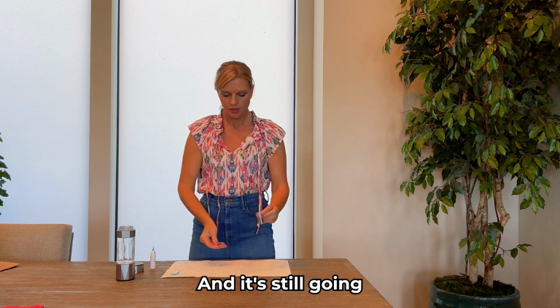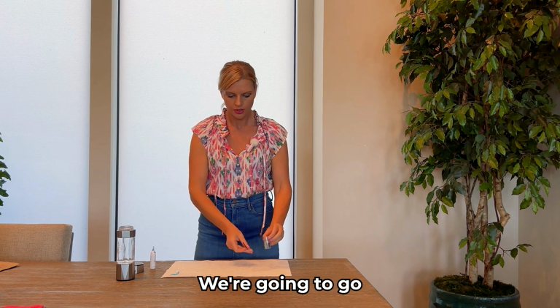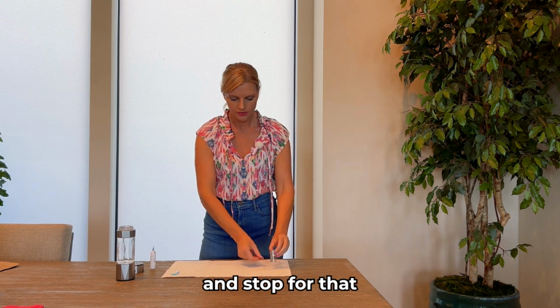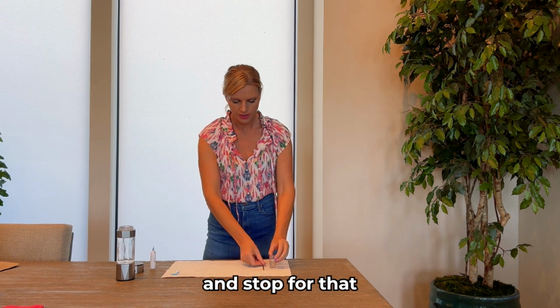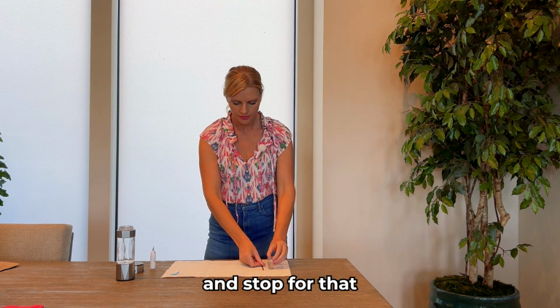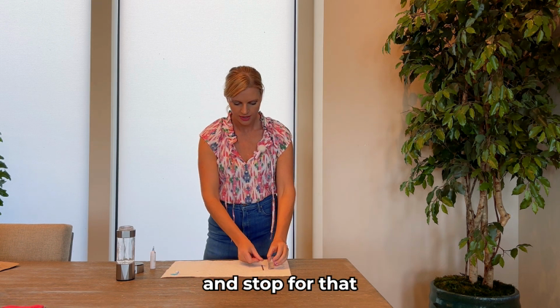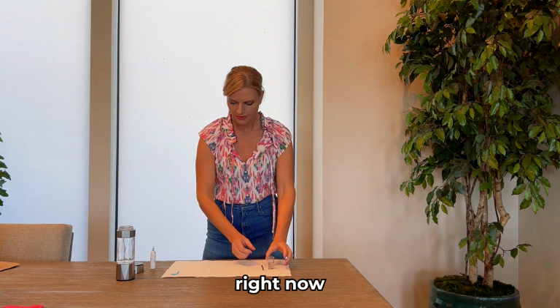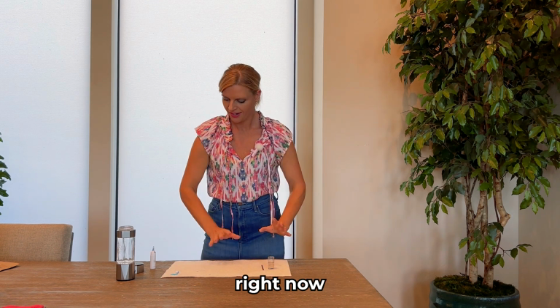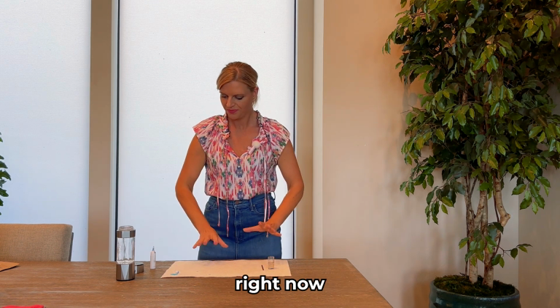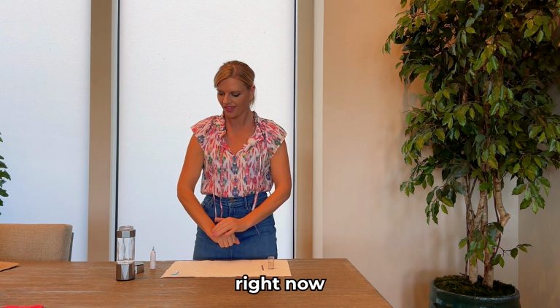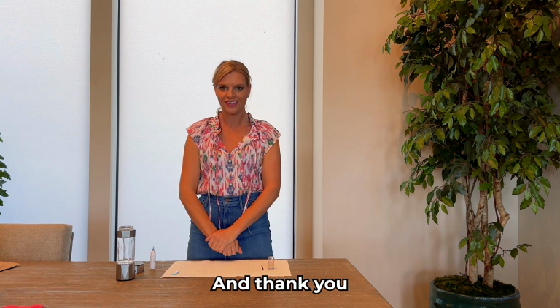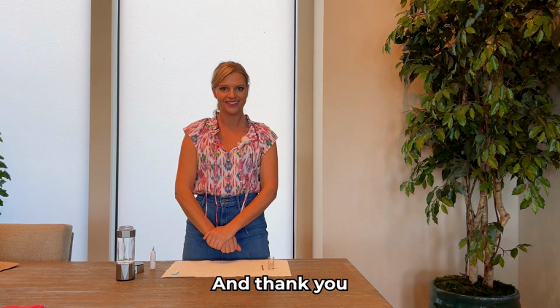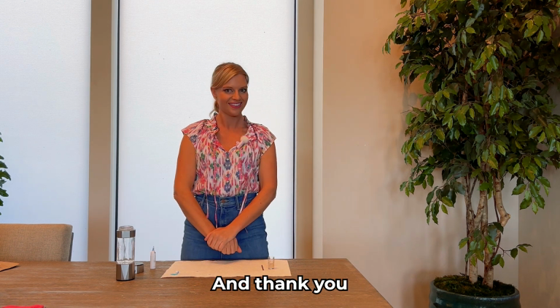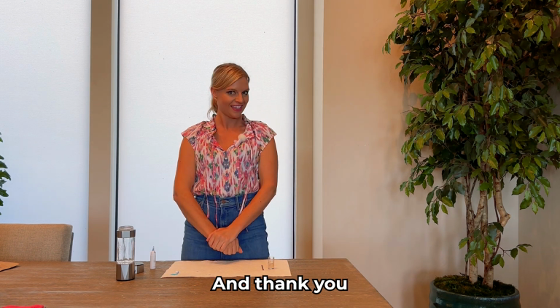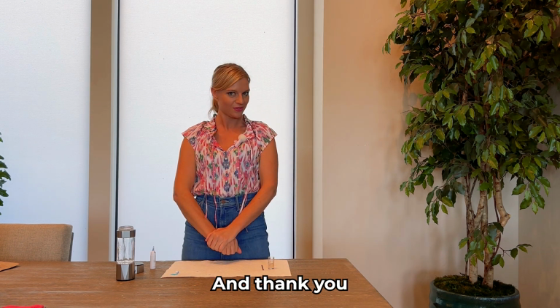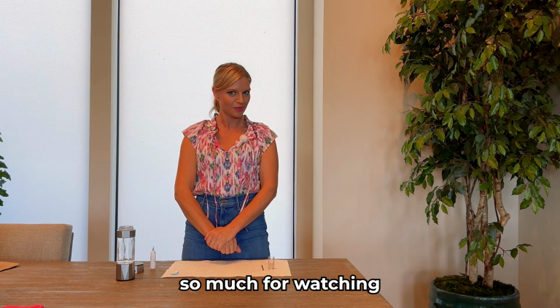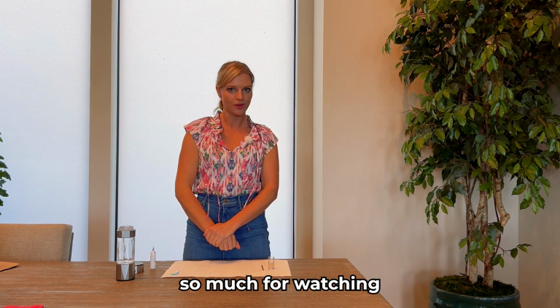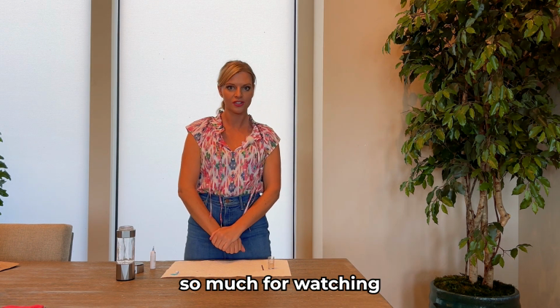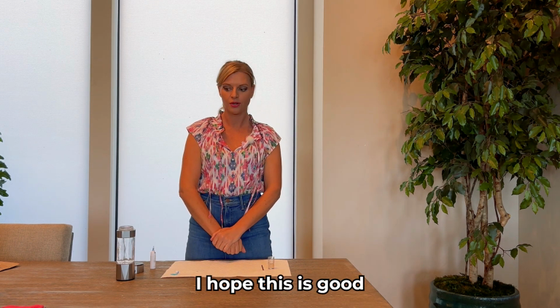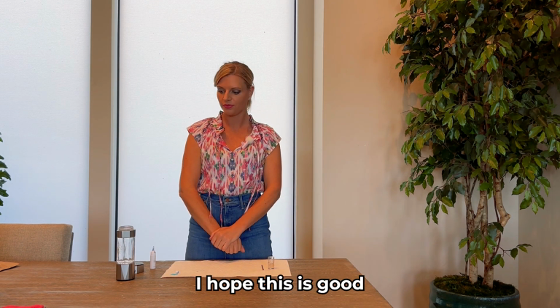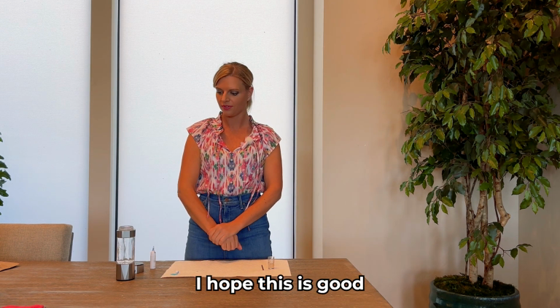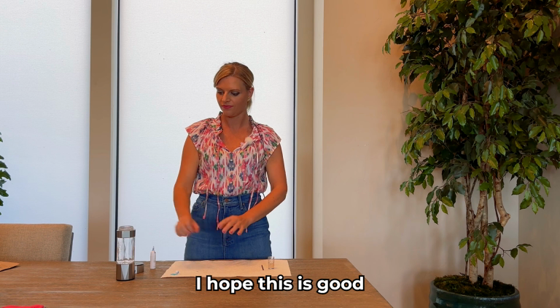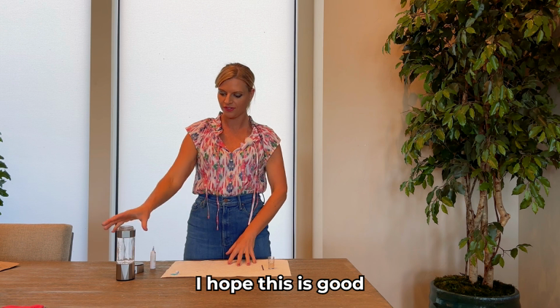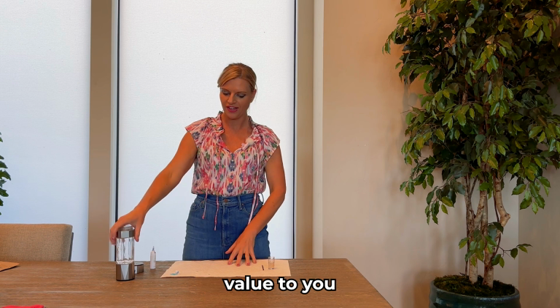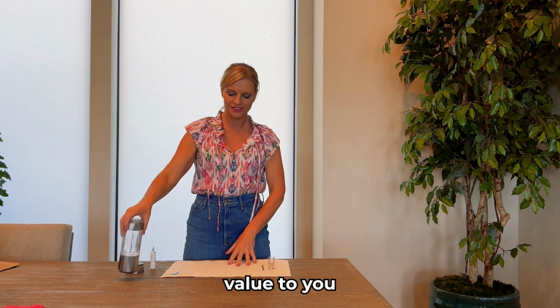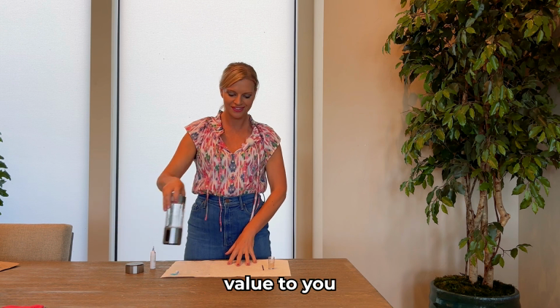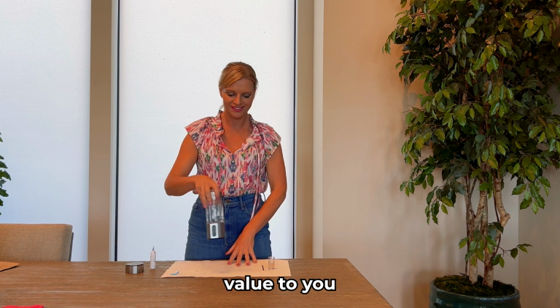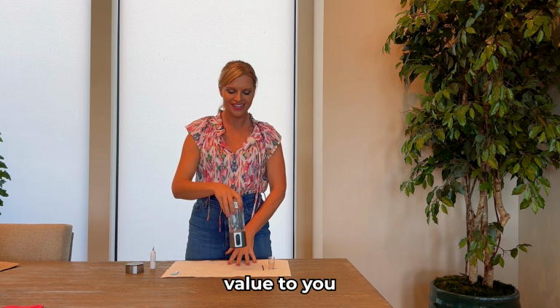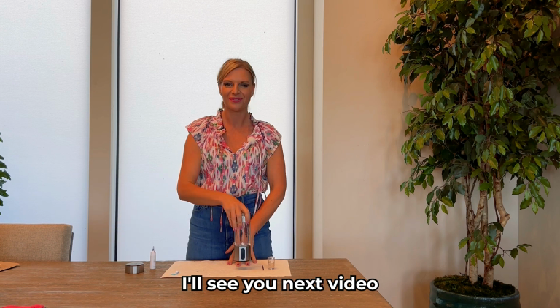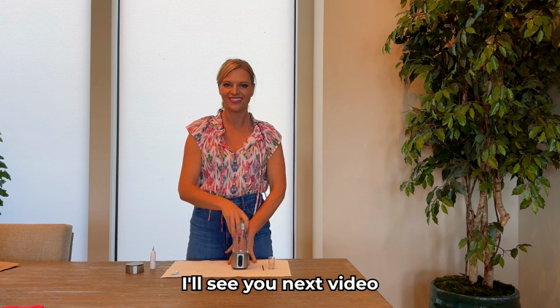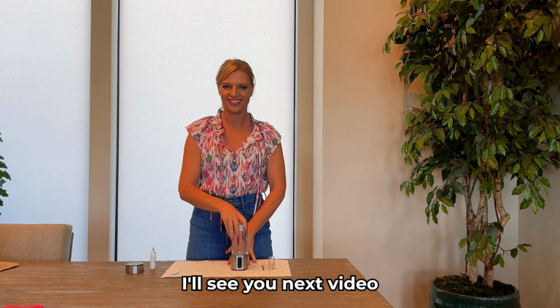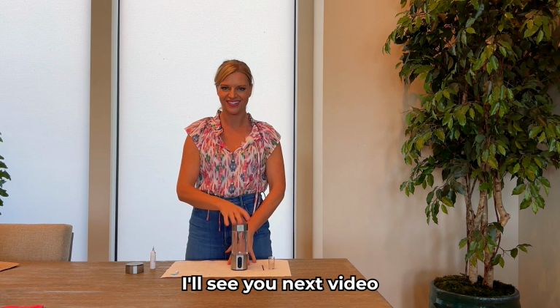We're going to go ahead and stop there for now. Thank you so much for watching — I hope this was good value to you. We'll see you in the next video.